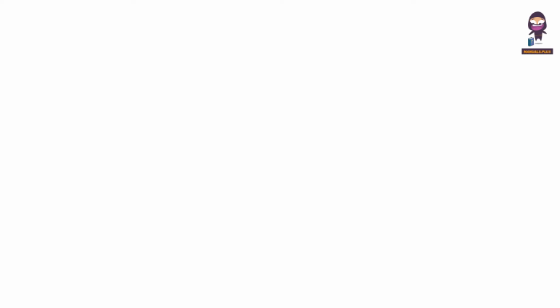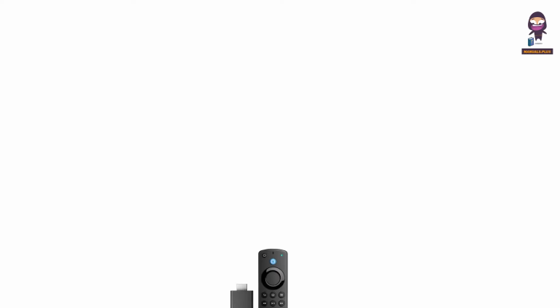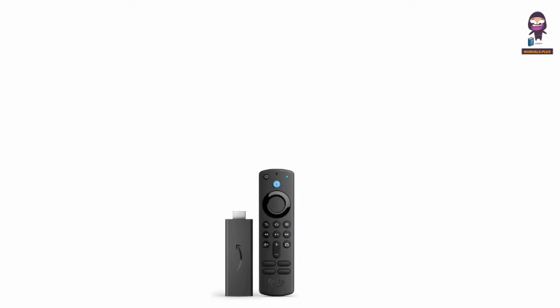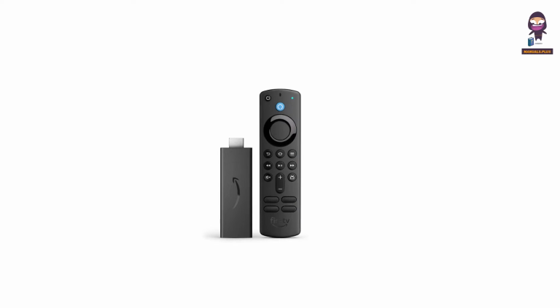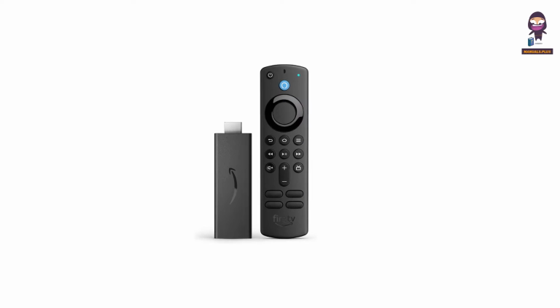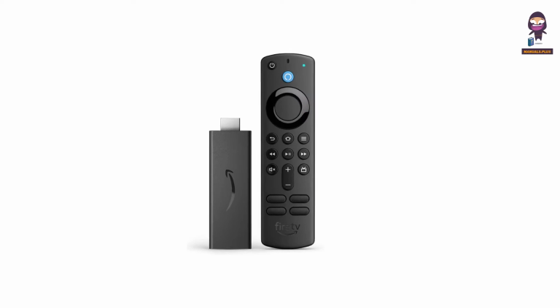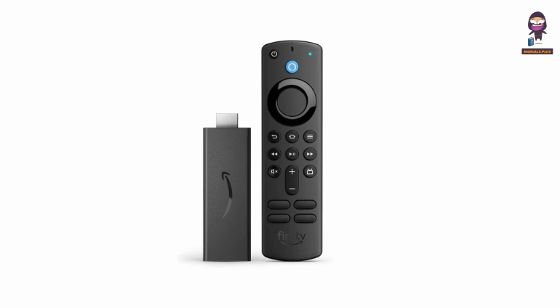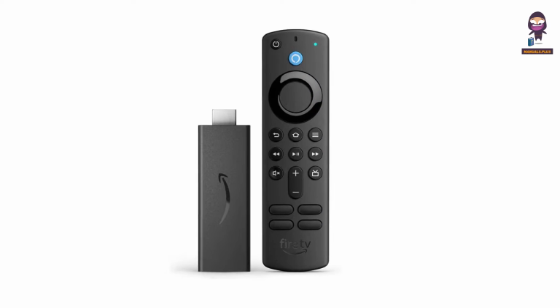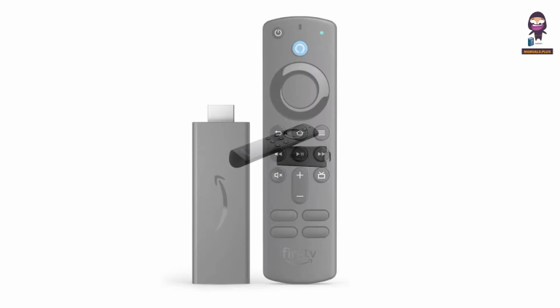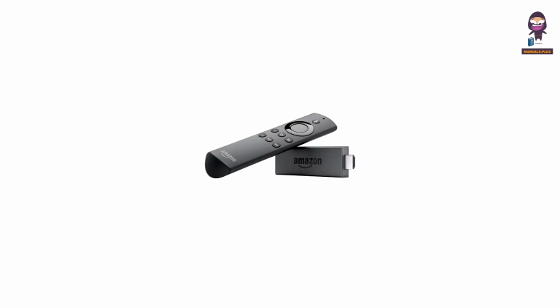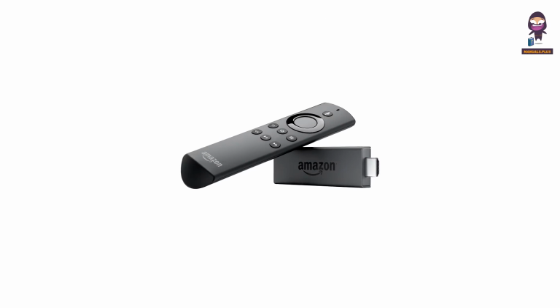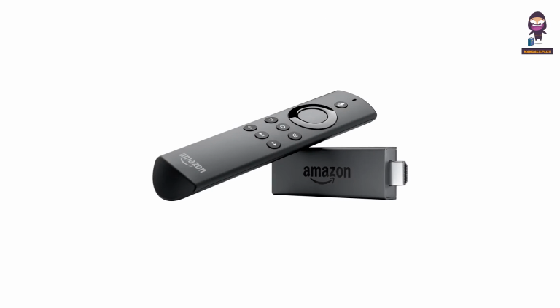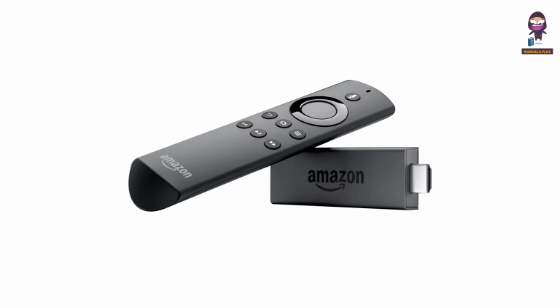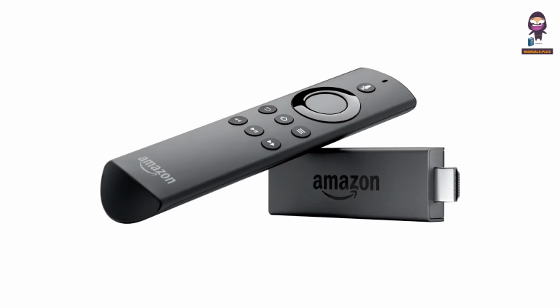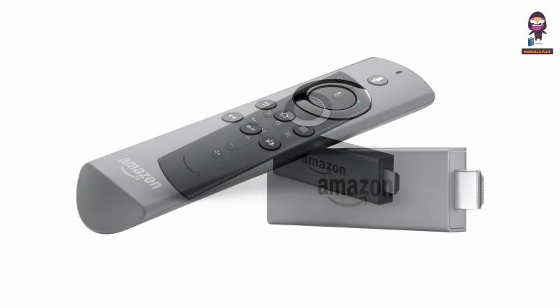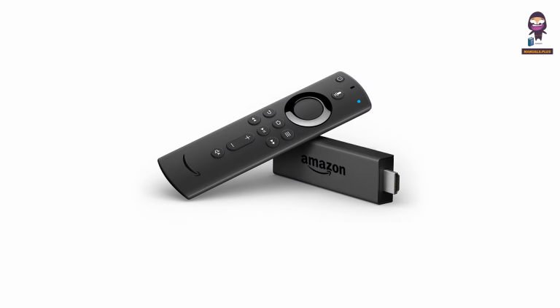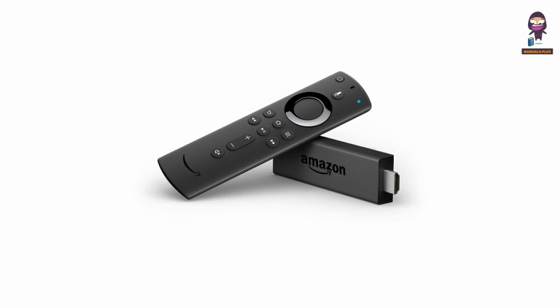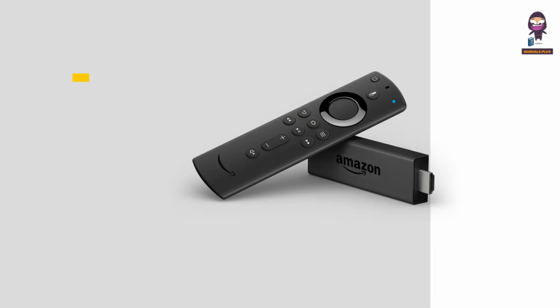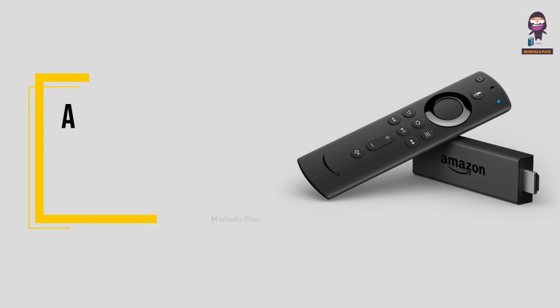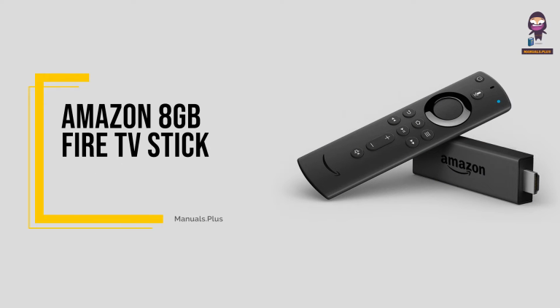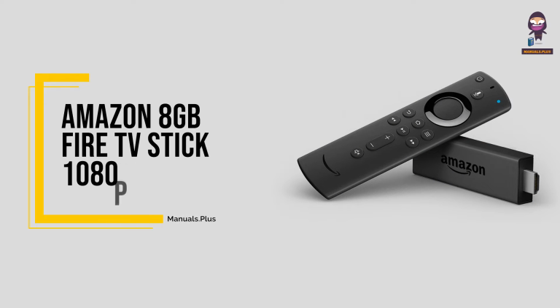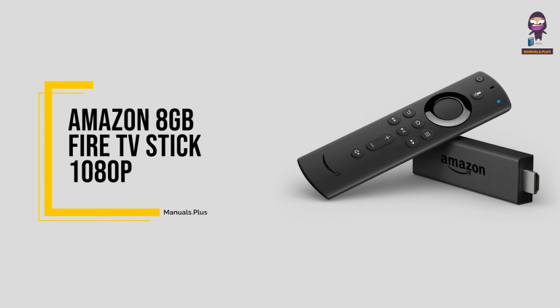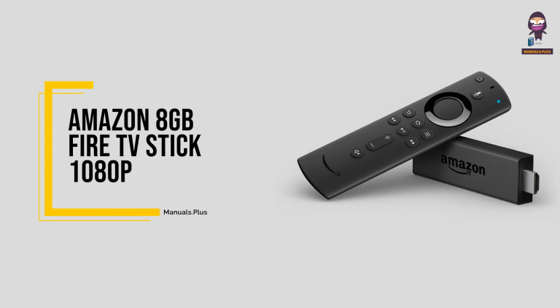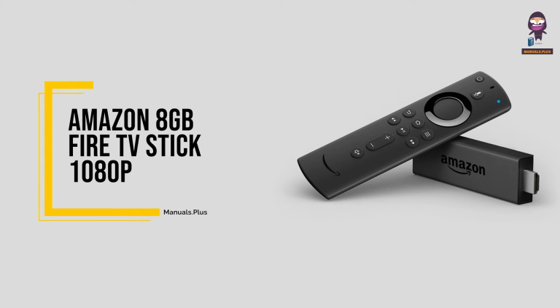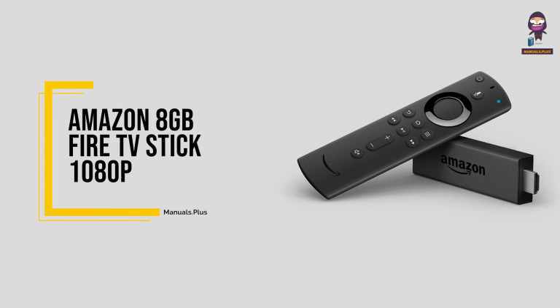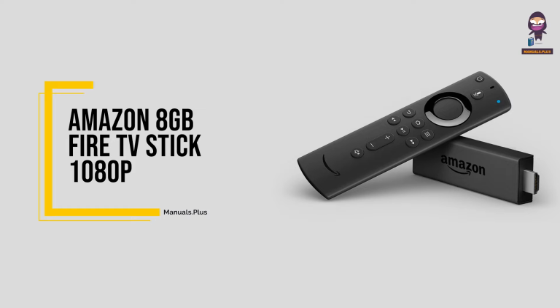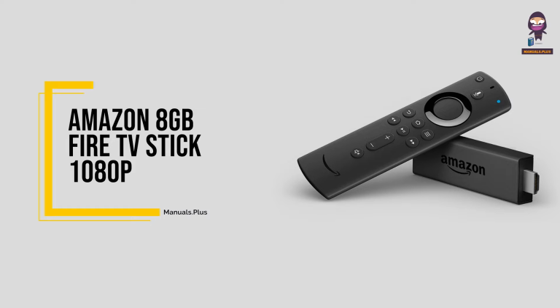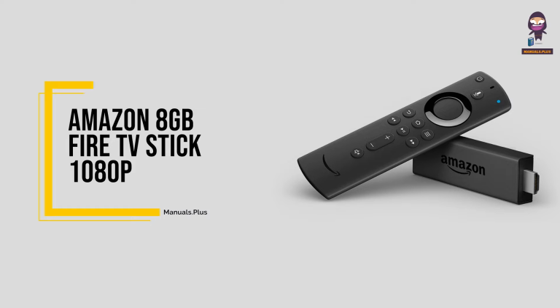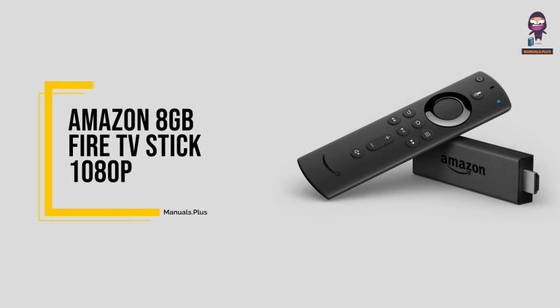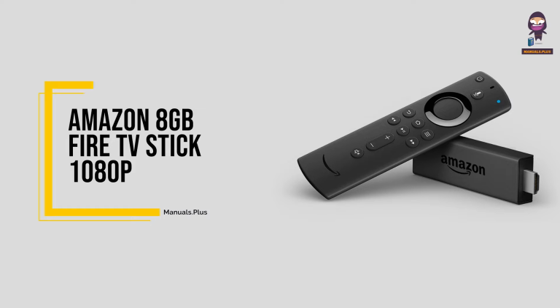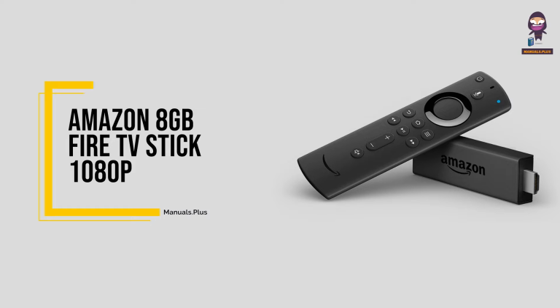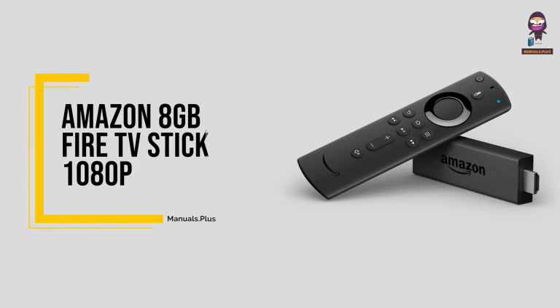Hey everyone. In this video we're going to take an in-depth look at the Amazon 8GB Fire TV Stick 1080p.